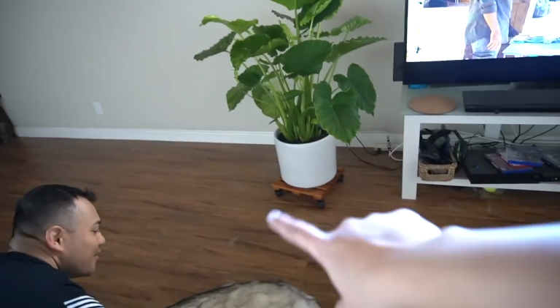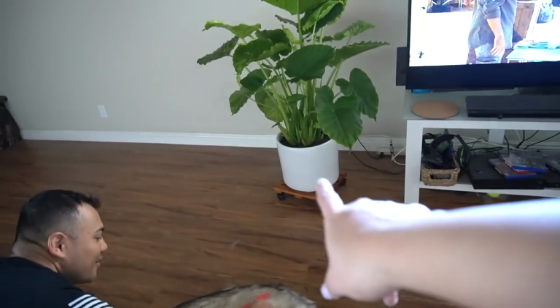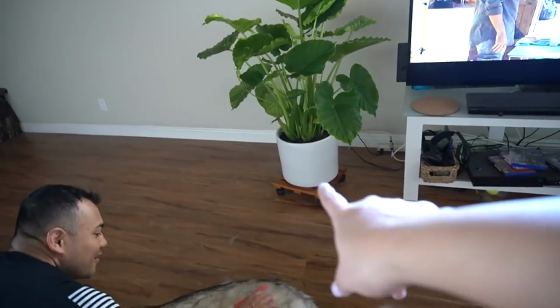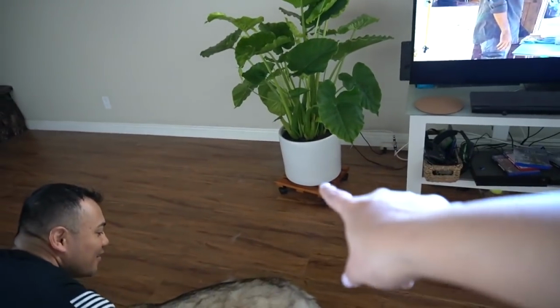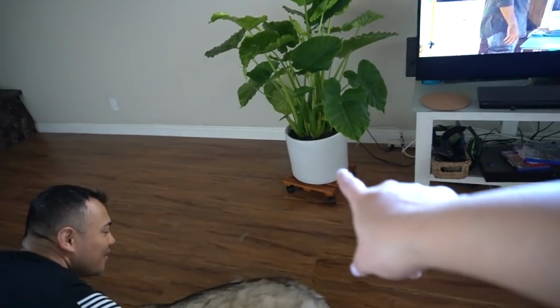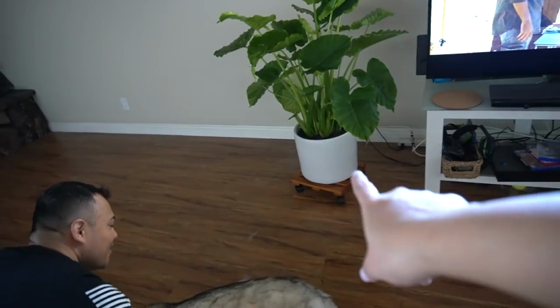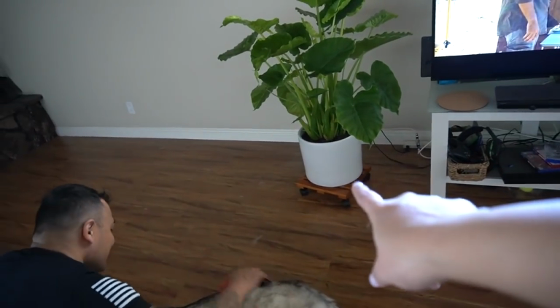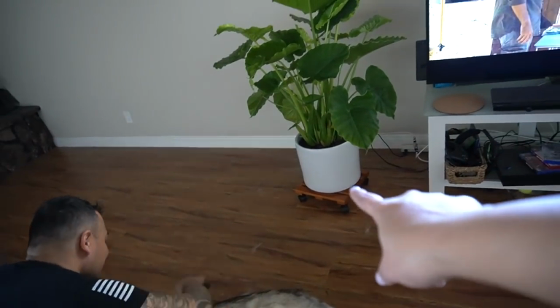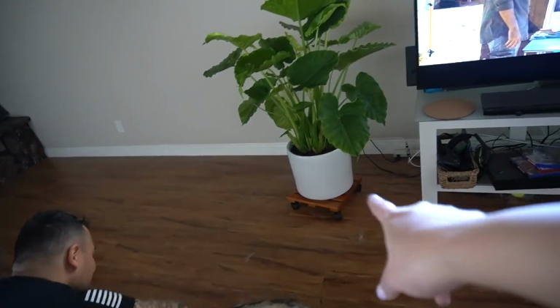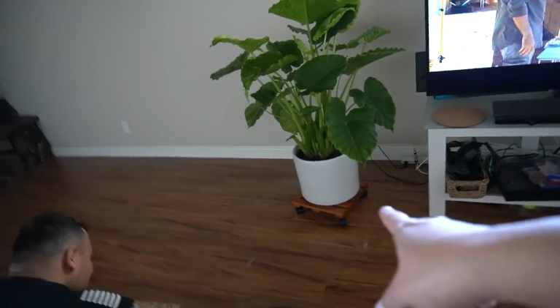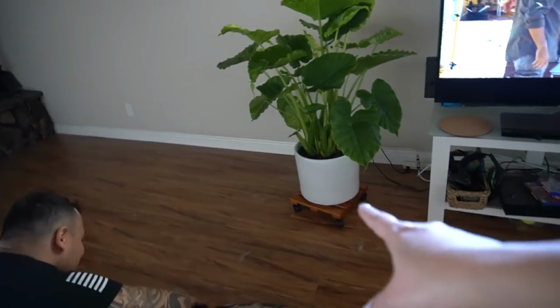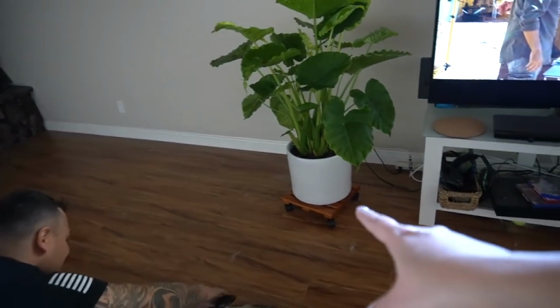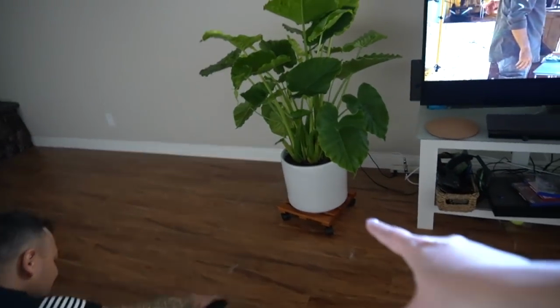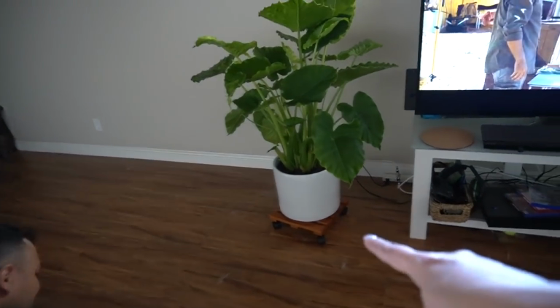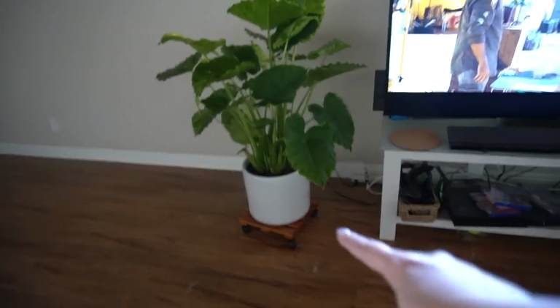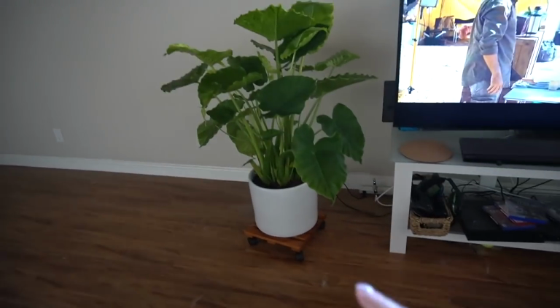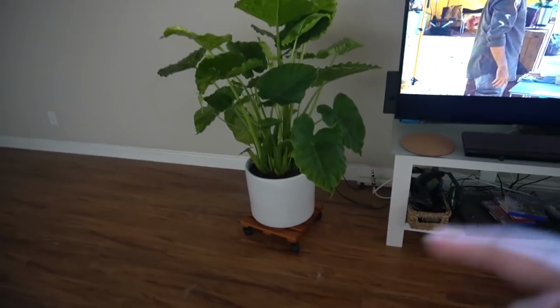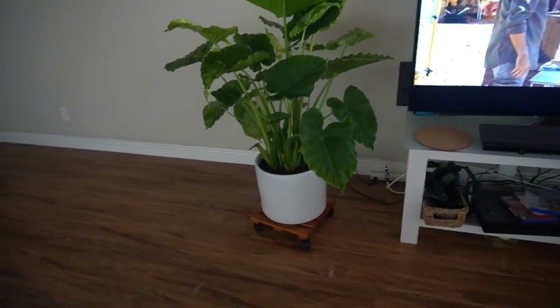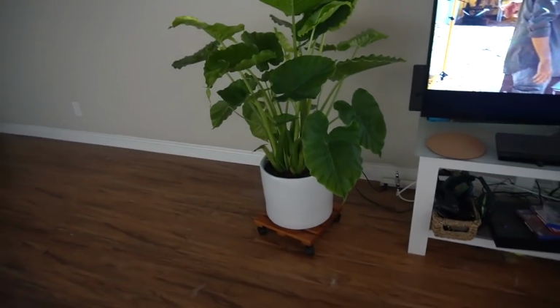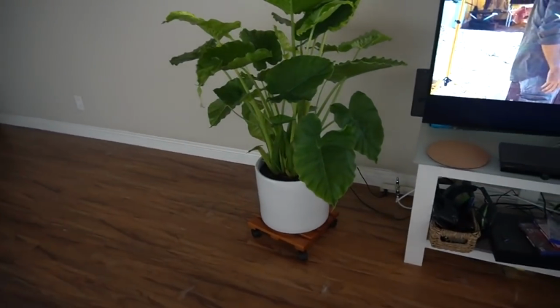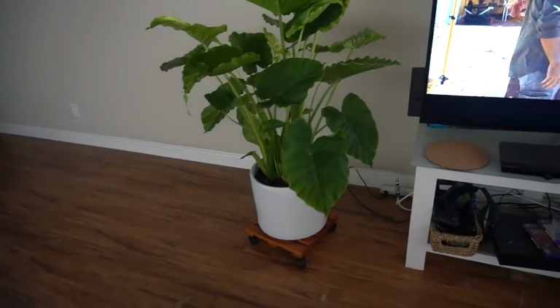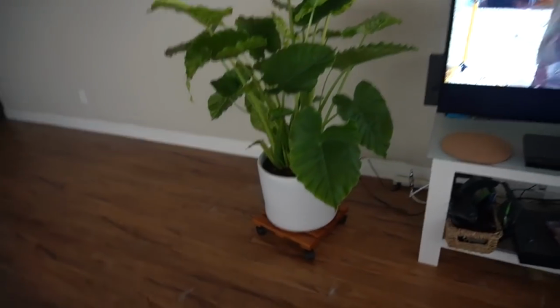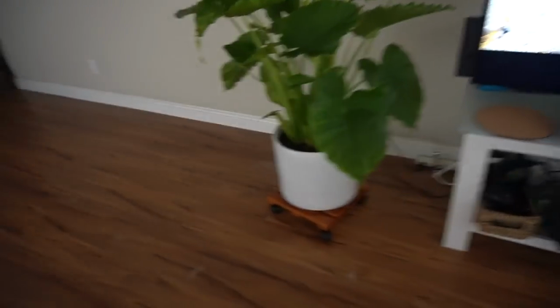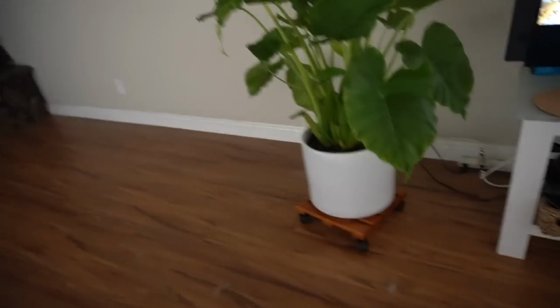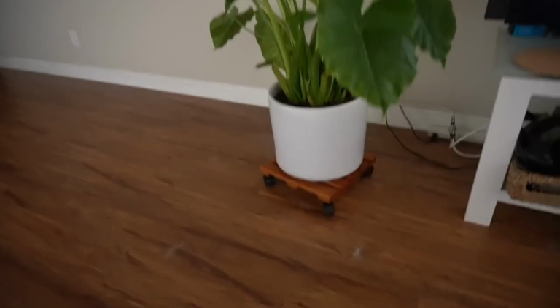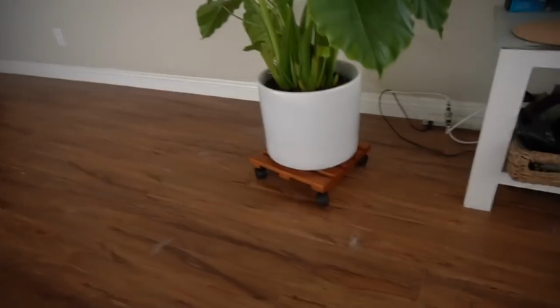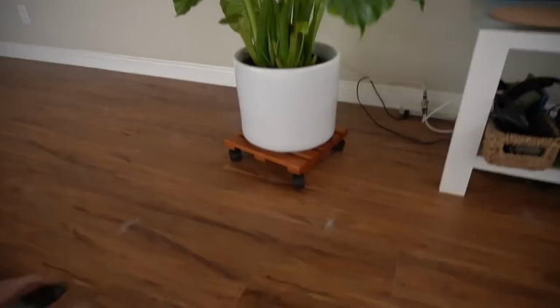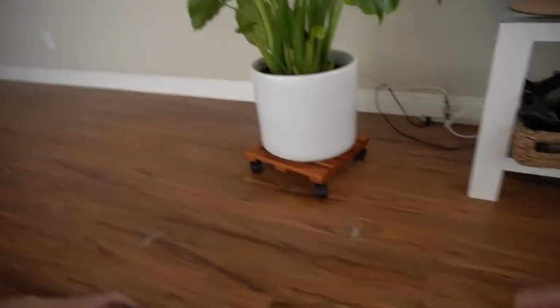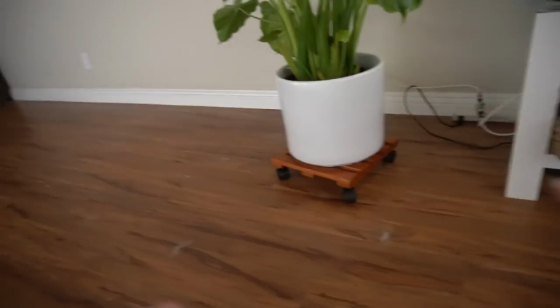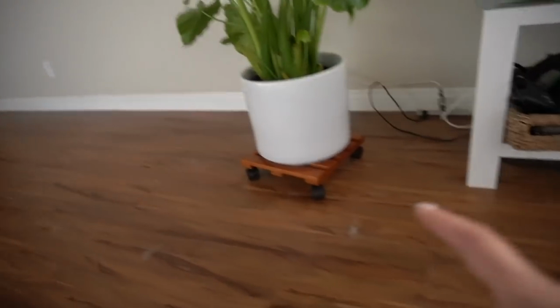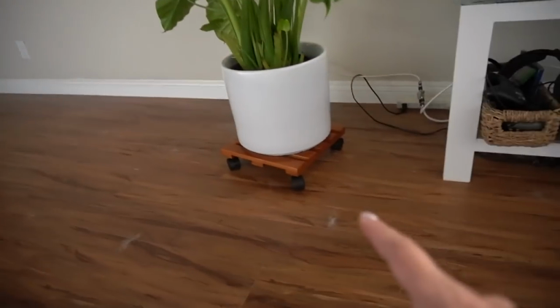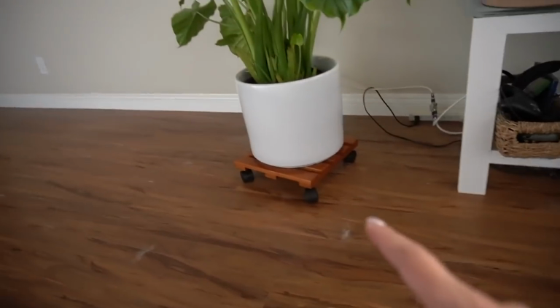I was laughing because Glenn said we have to lift the pot so it doesn't do an indentation in the floor, and I was dying because I said, what is that?